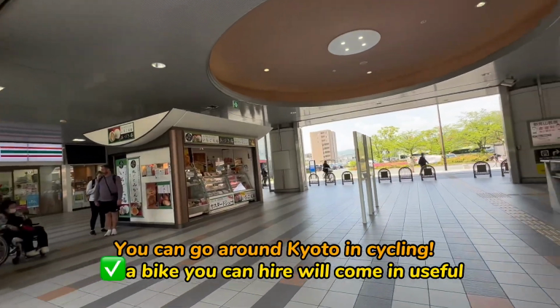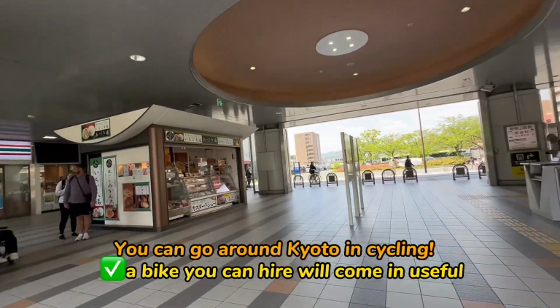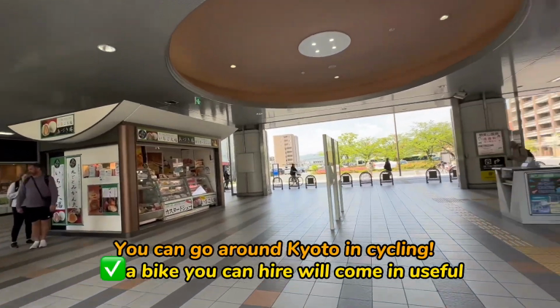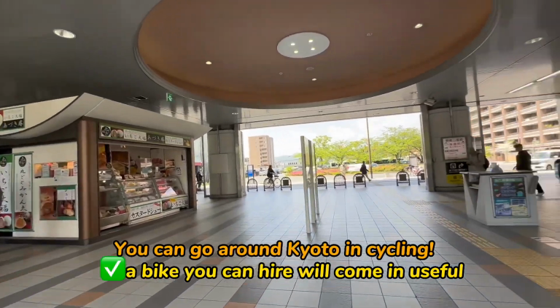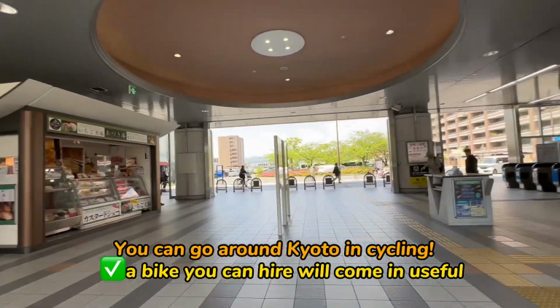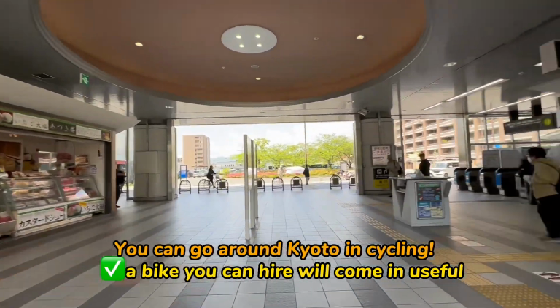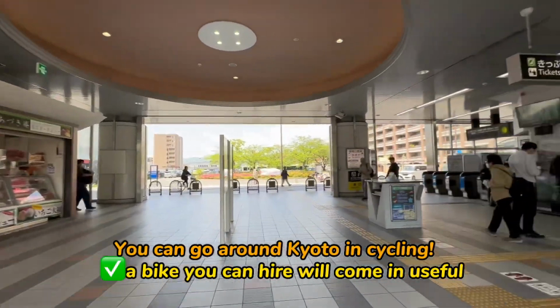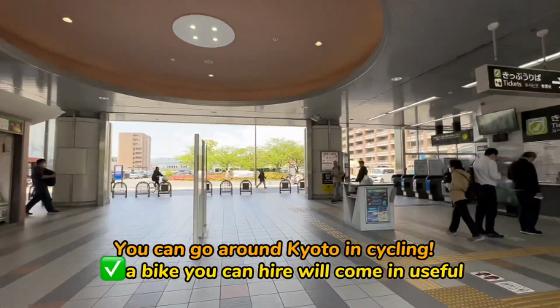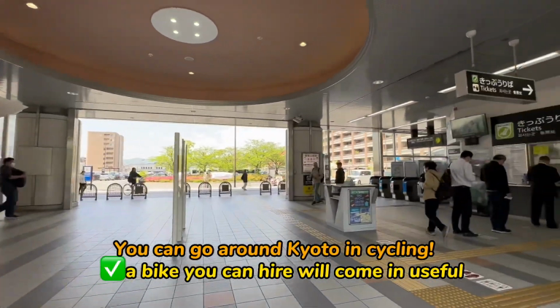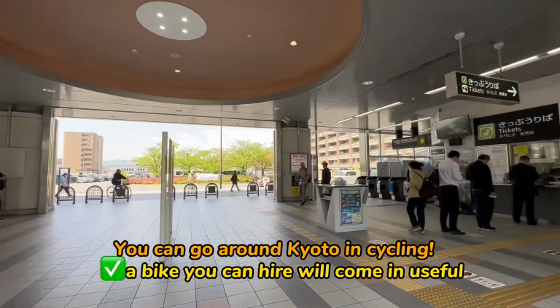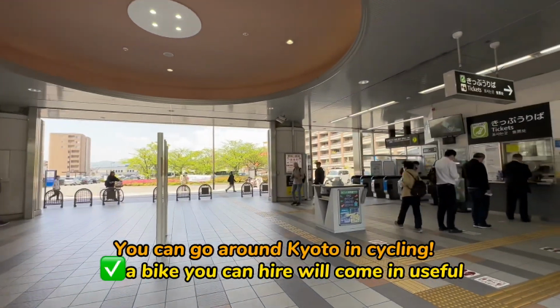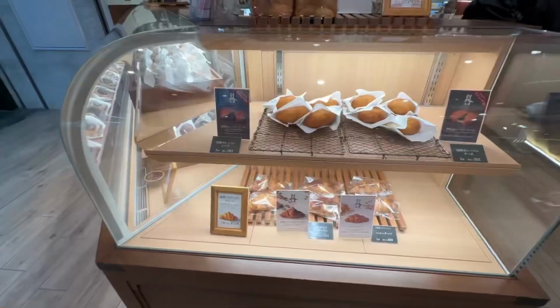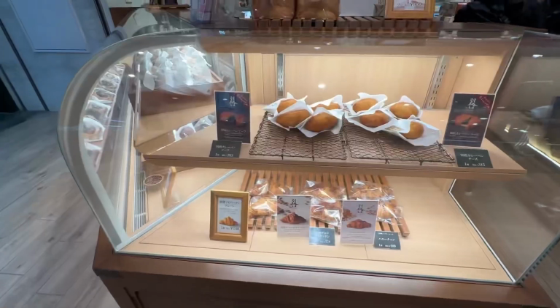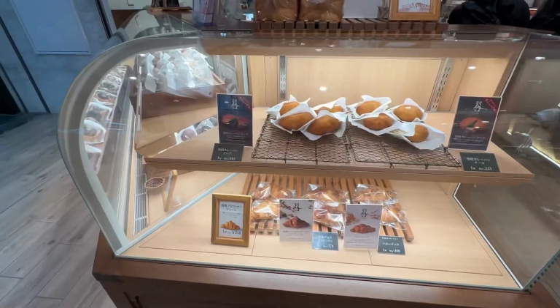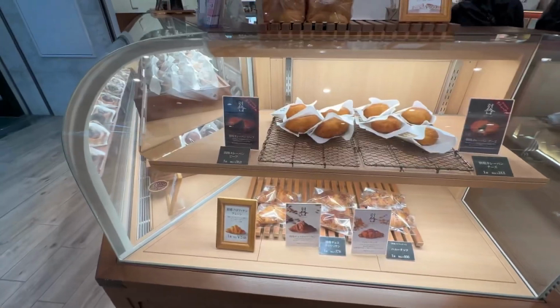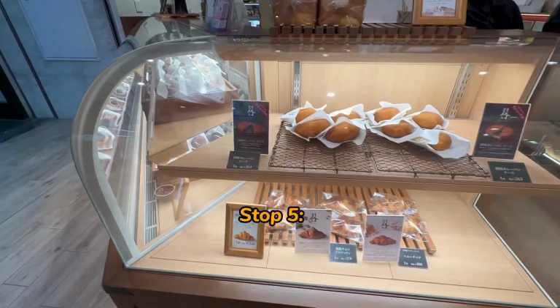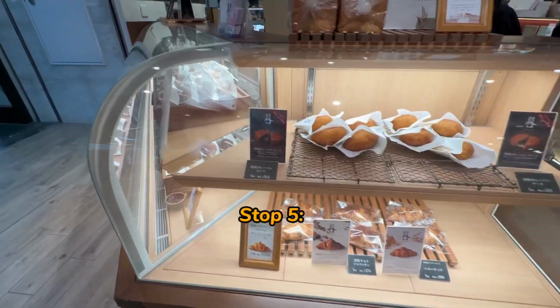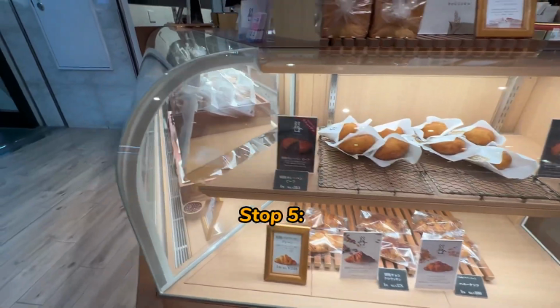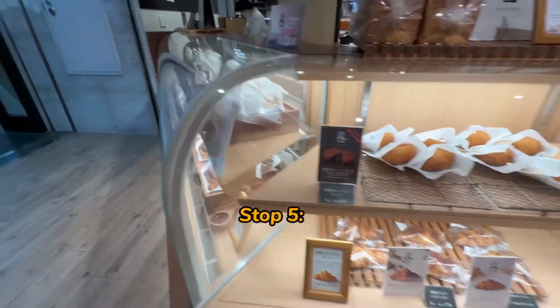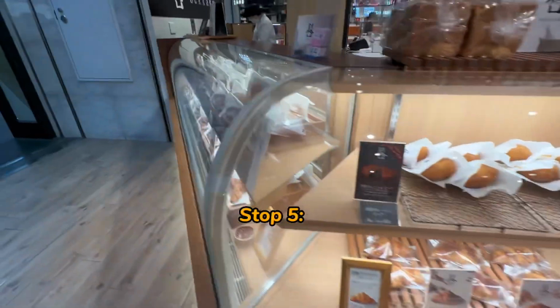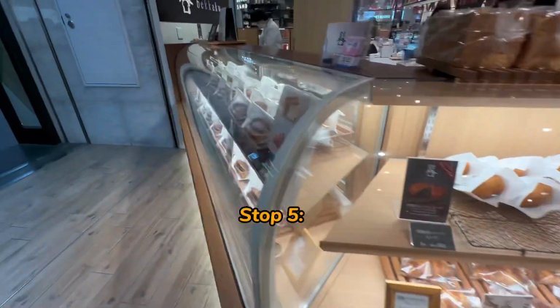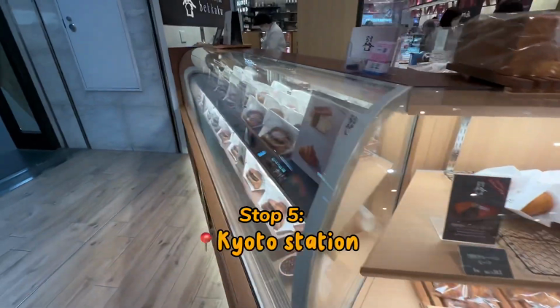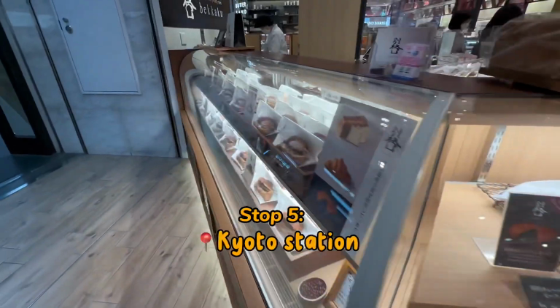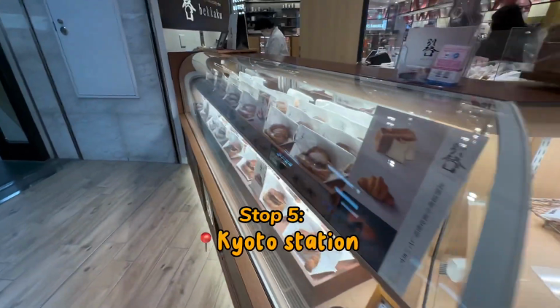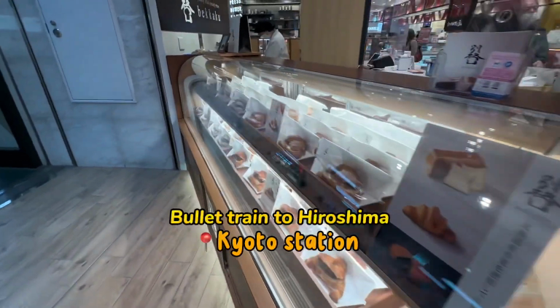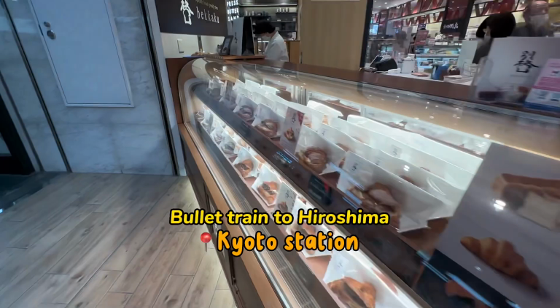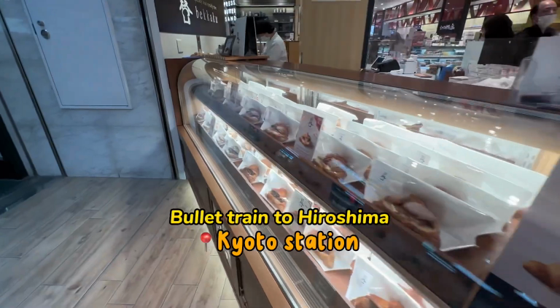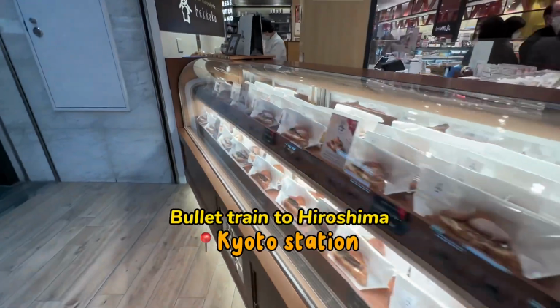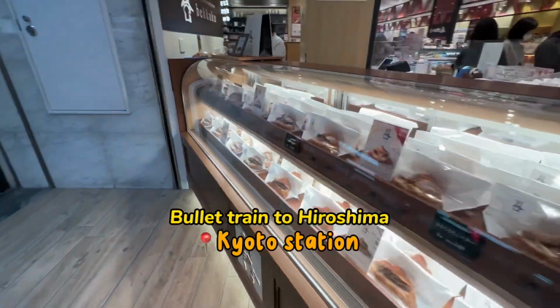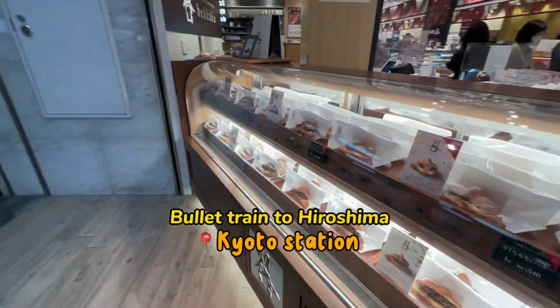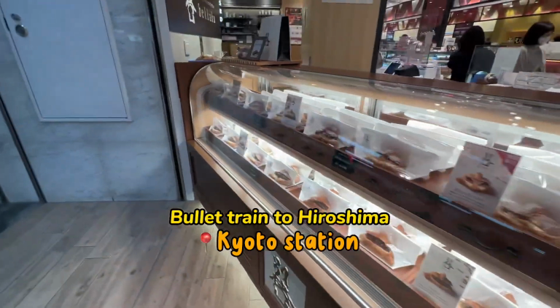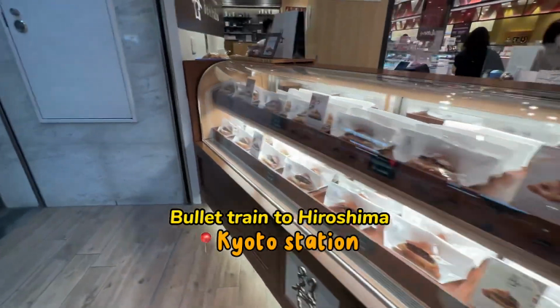On our way out, we stopped at Kyoto station to get a bento box before heading on the bullet train to Hiroshima.